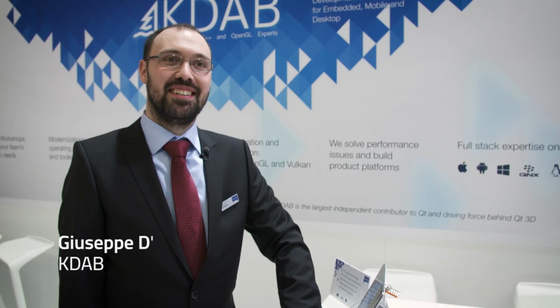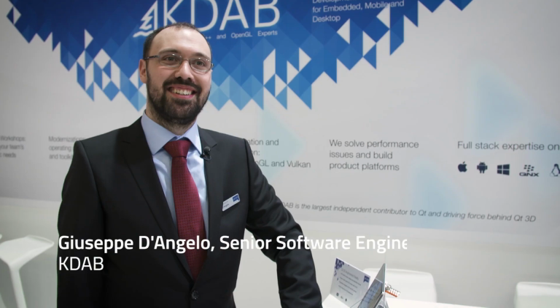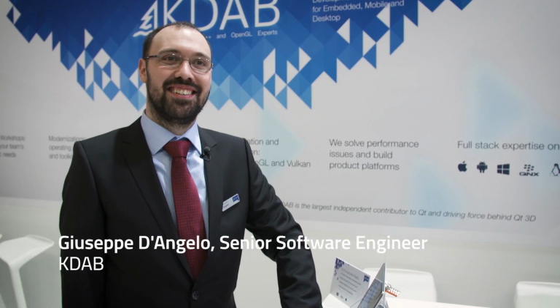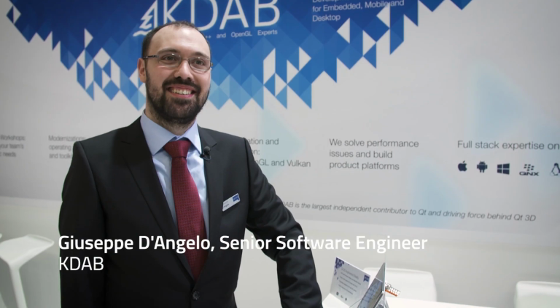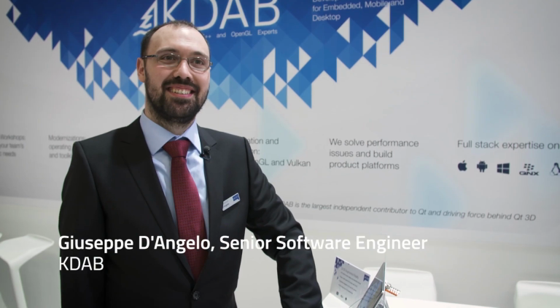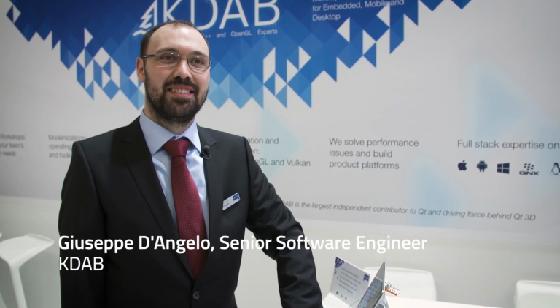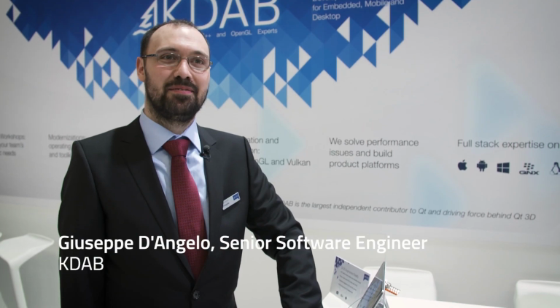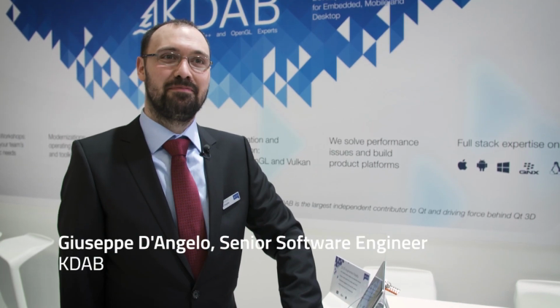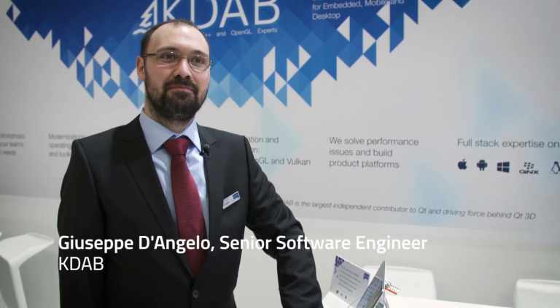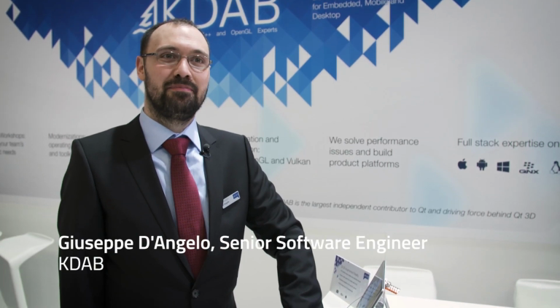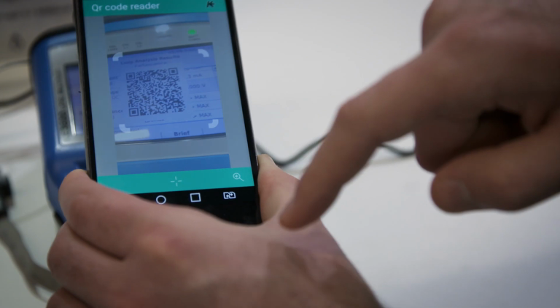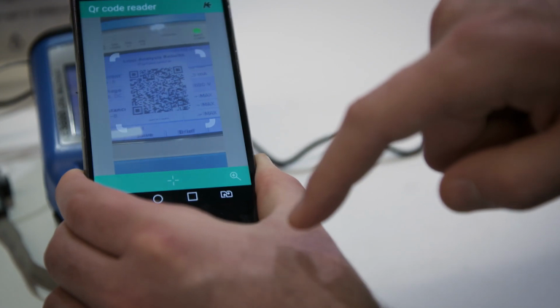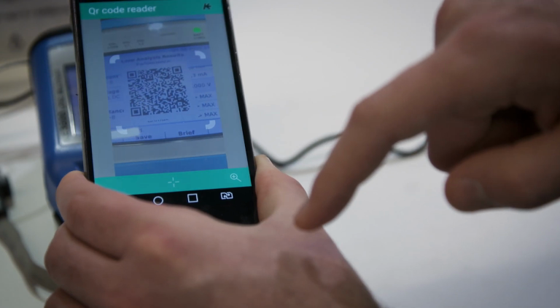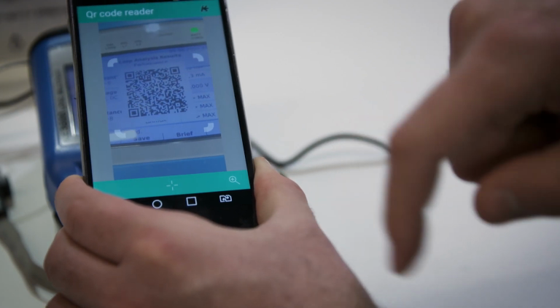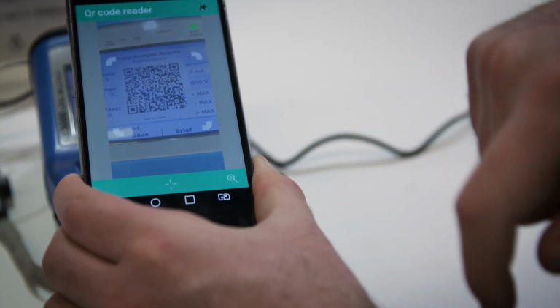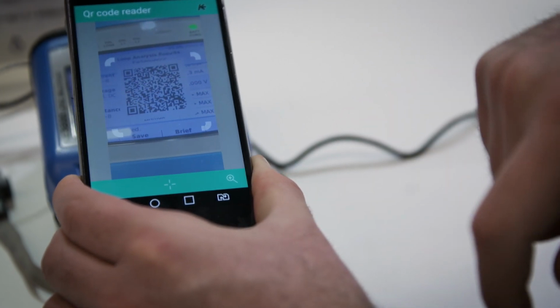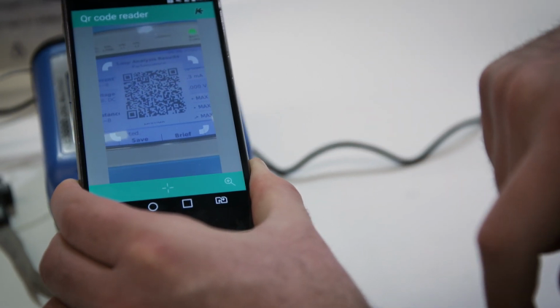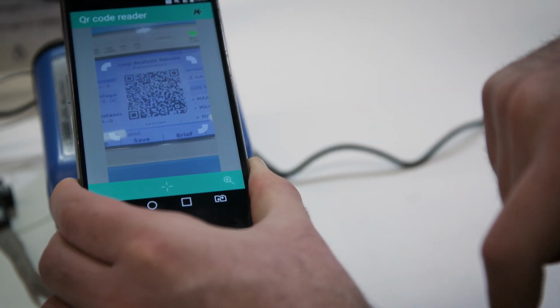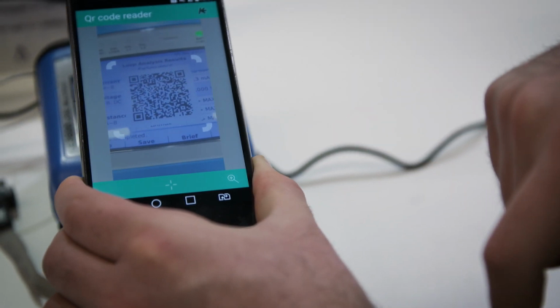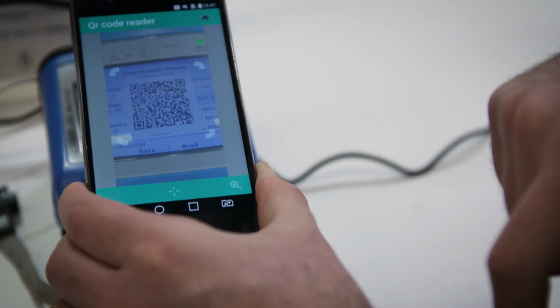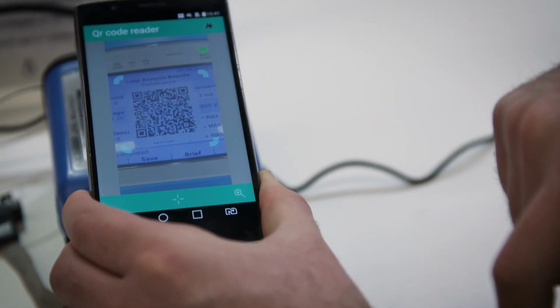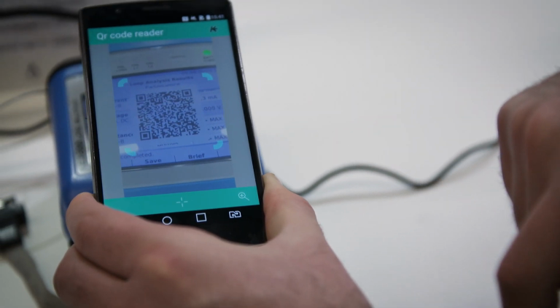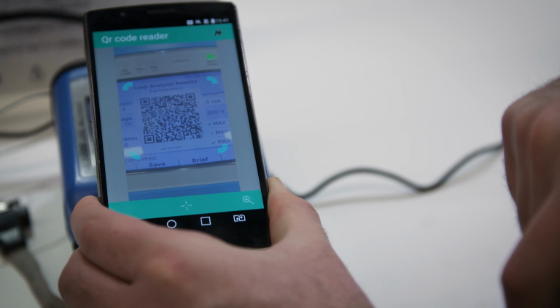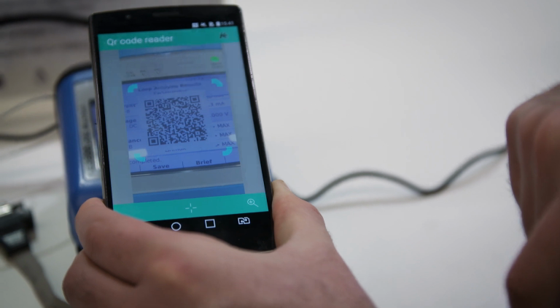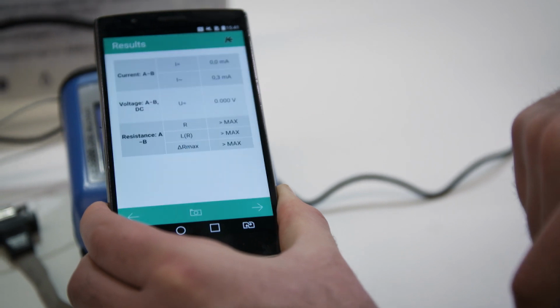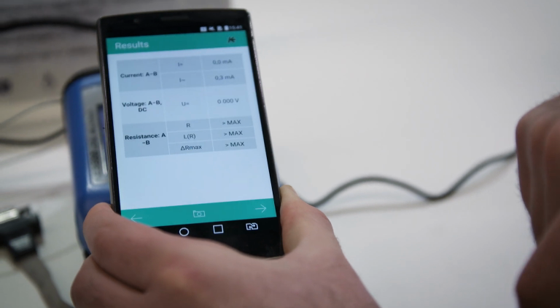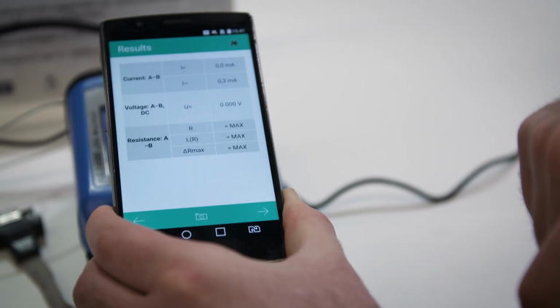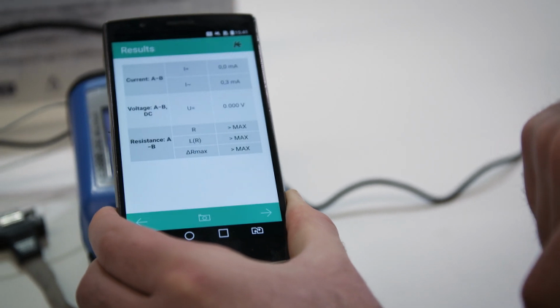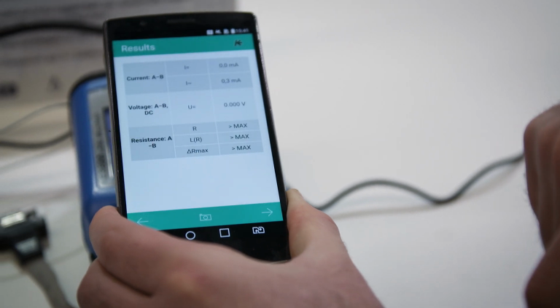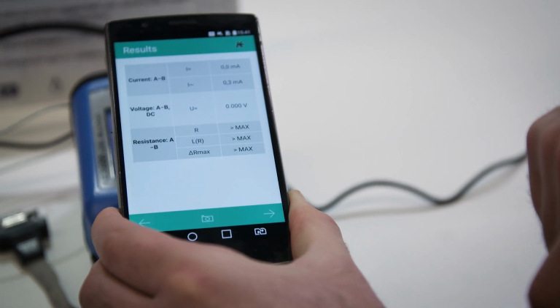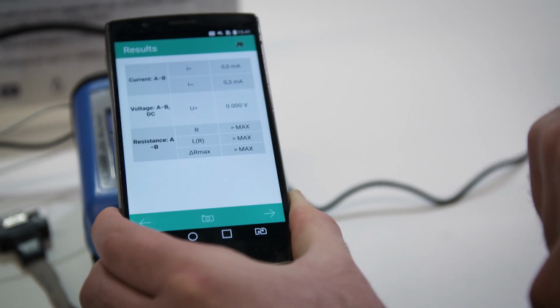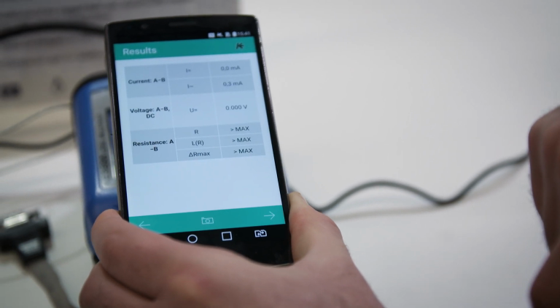Thanks to this app, you can simply scan the QR code from the device and gather the measurements.